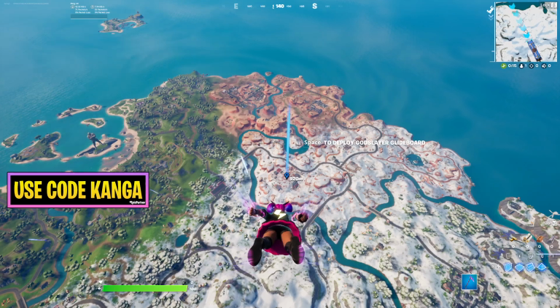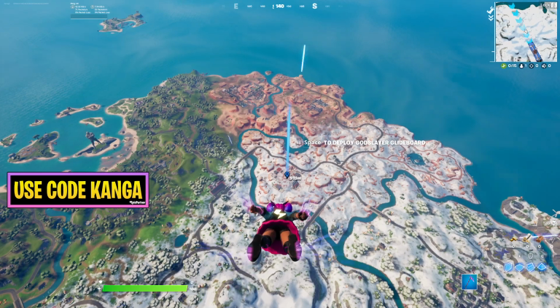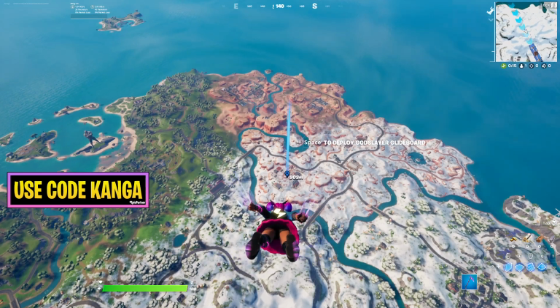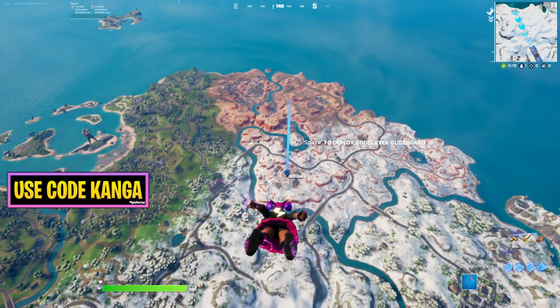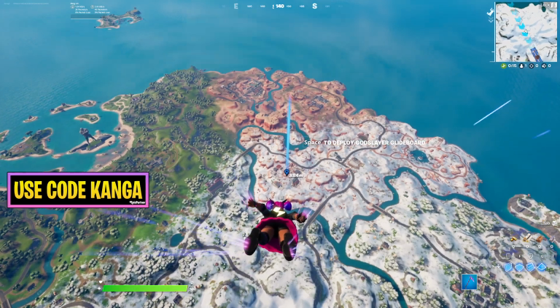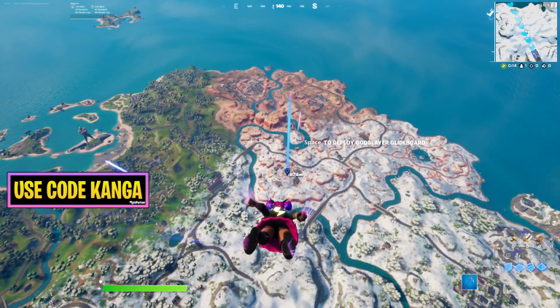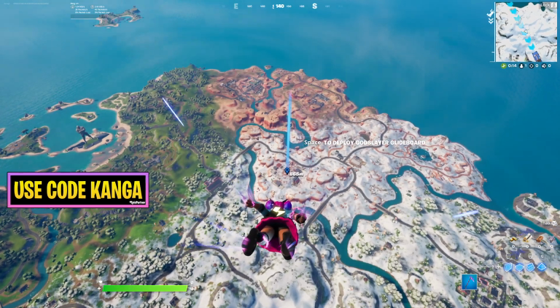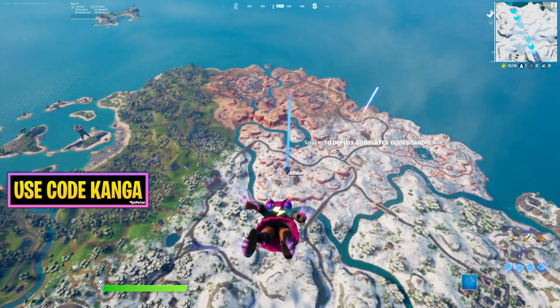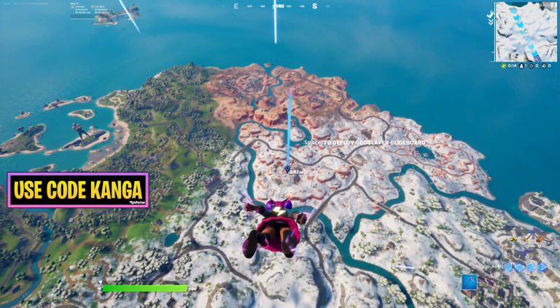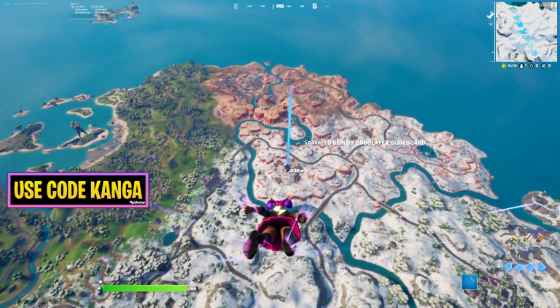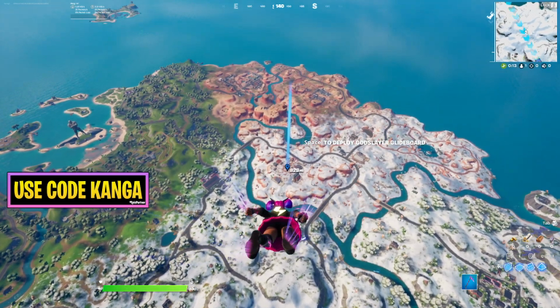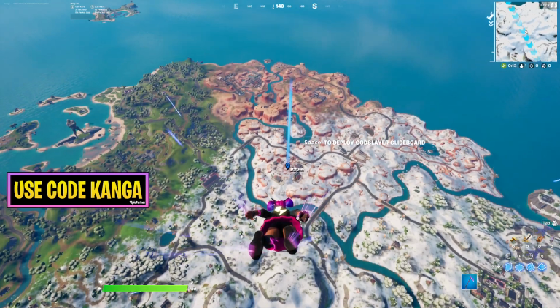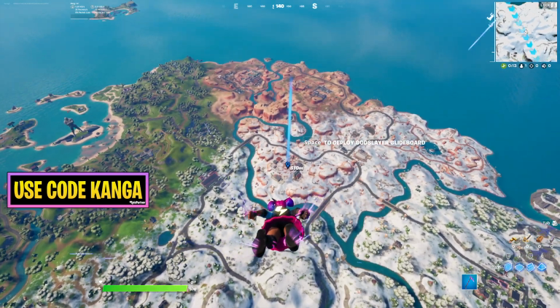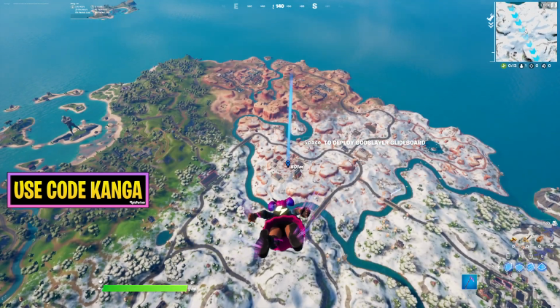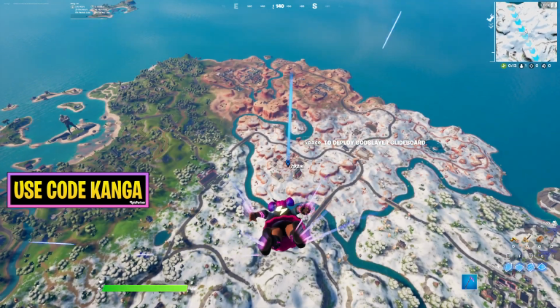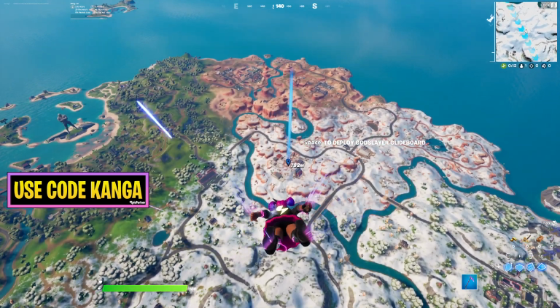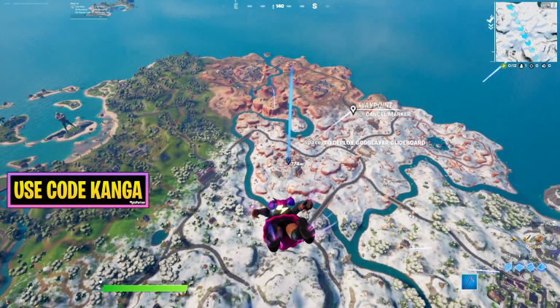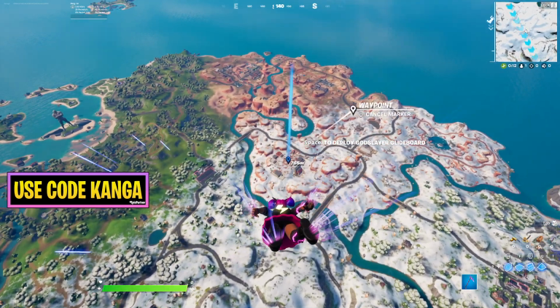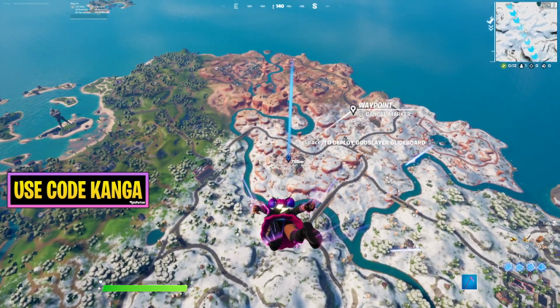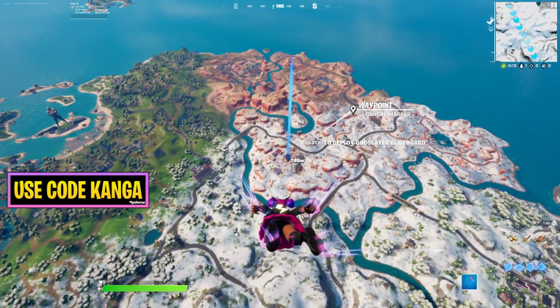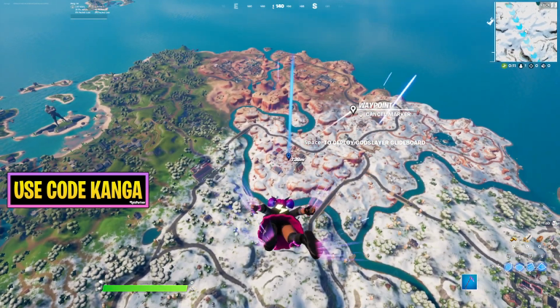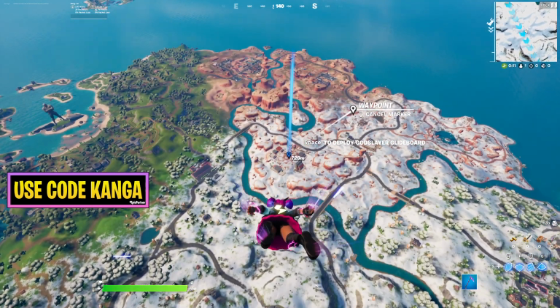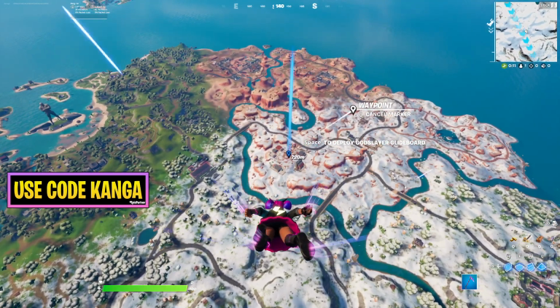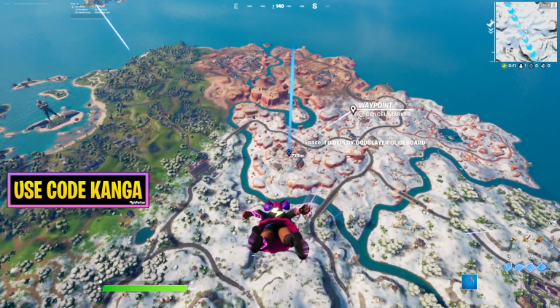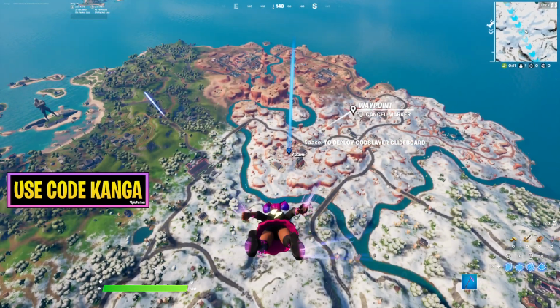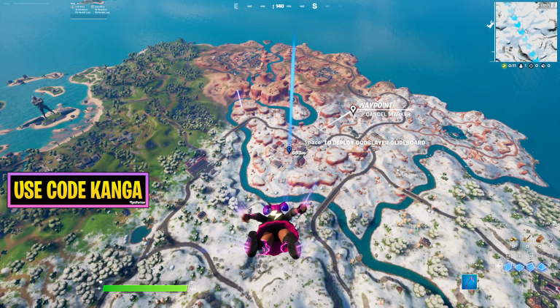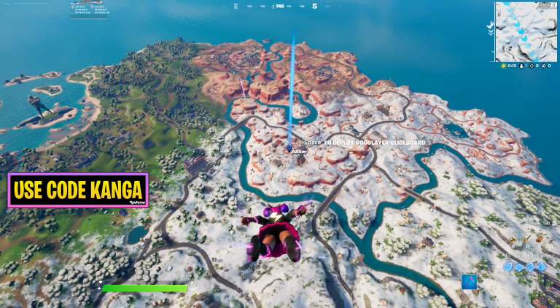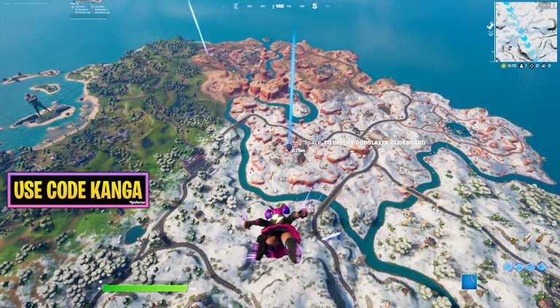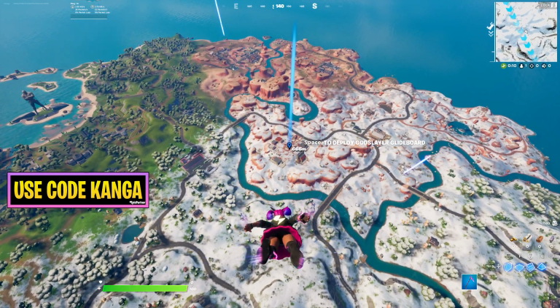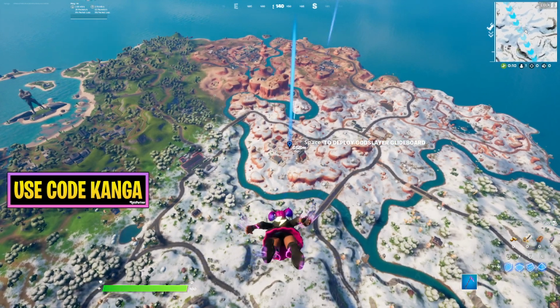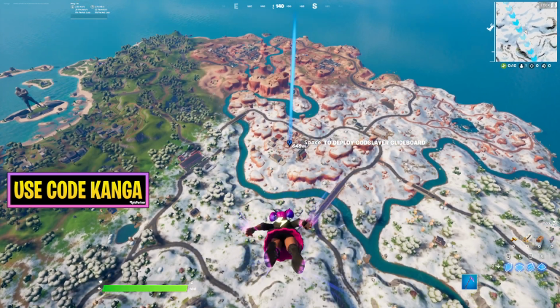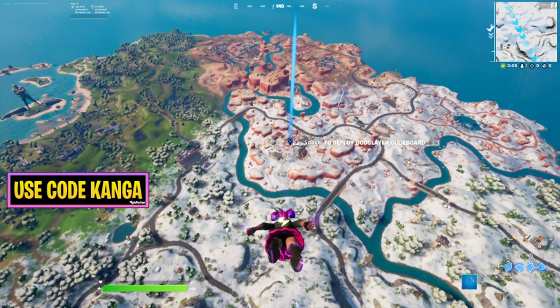In this video we're going over how to complete one of the week 5 Fortnite challenges, which is going to be to claim an abandoned tent.